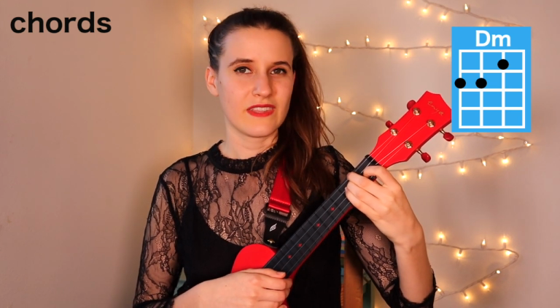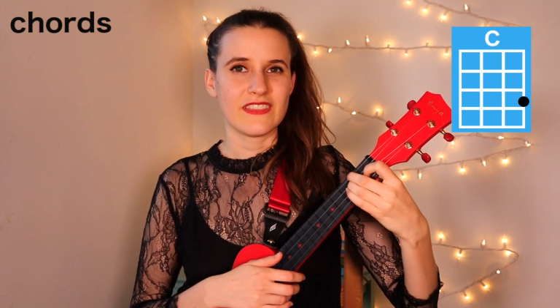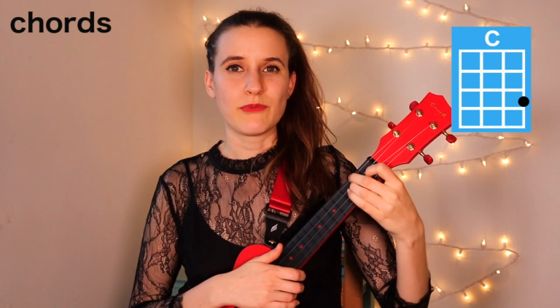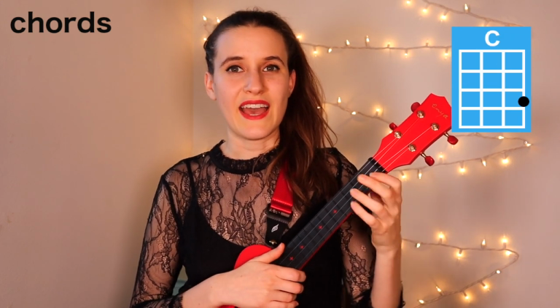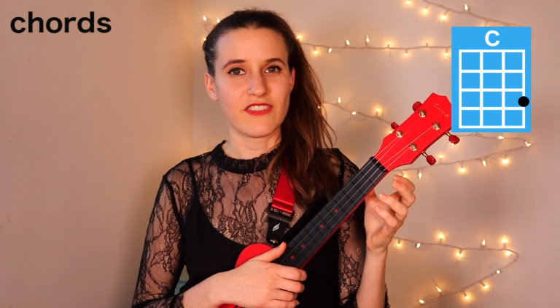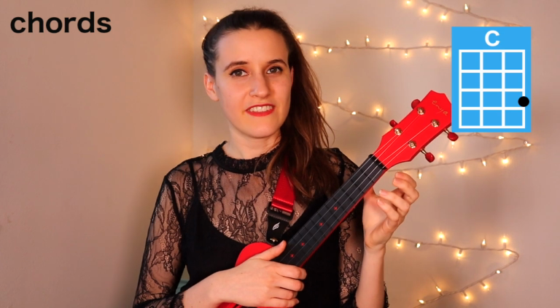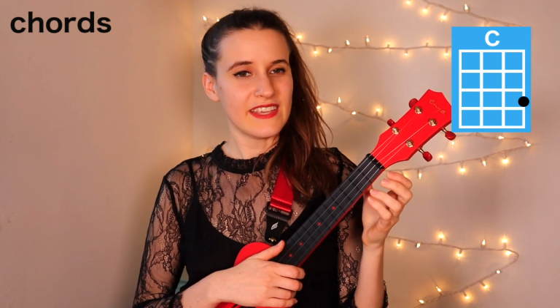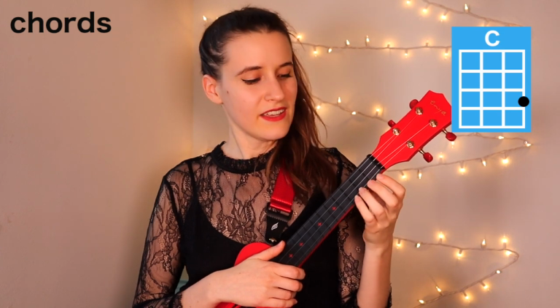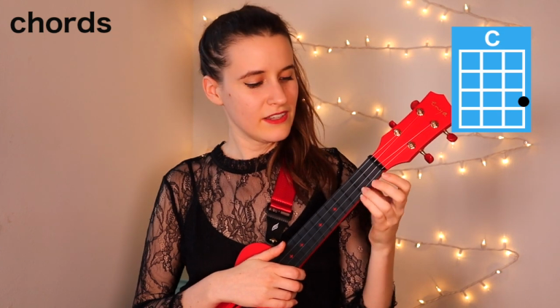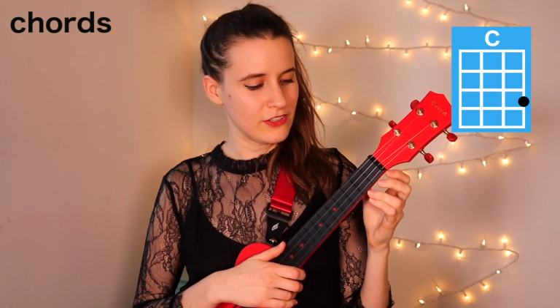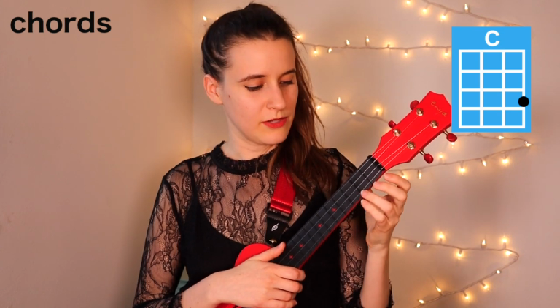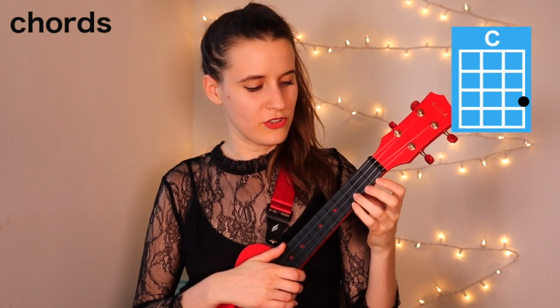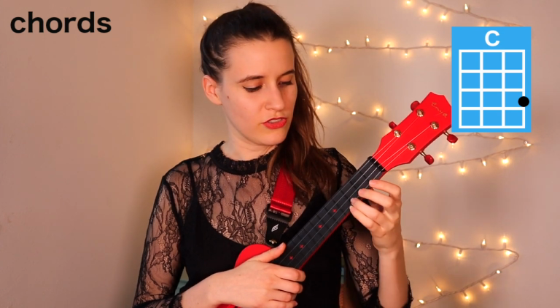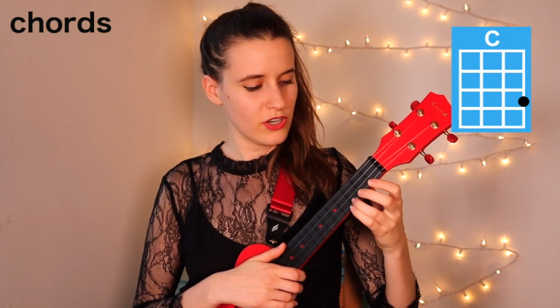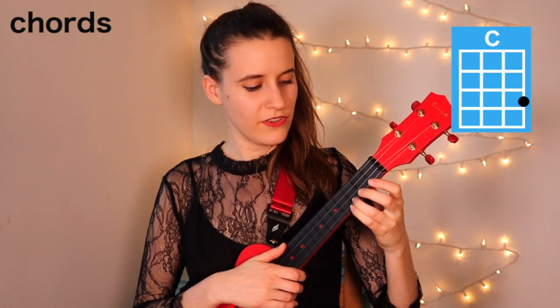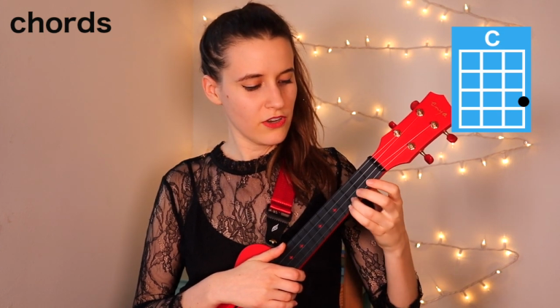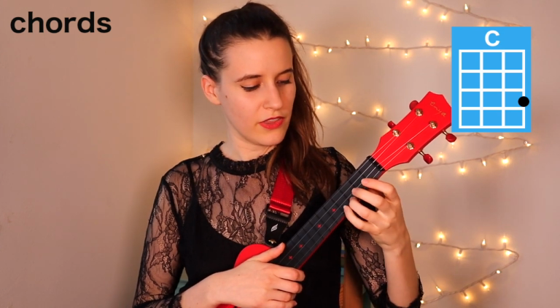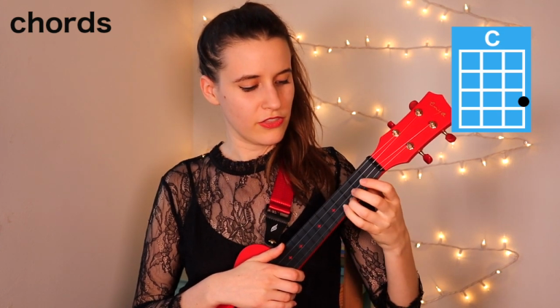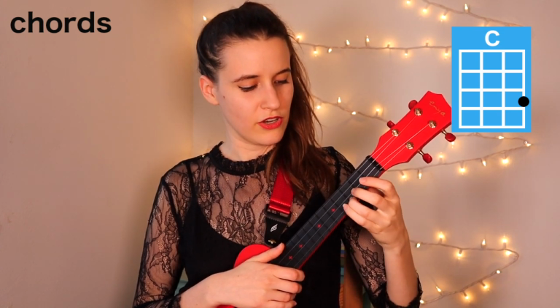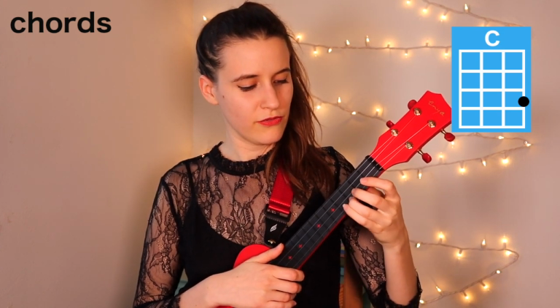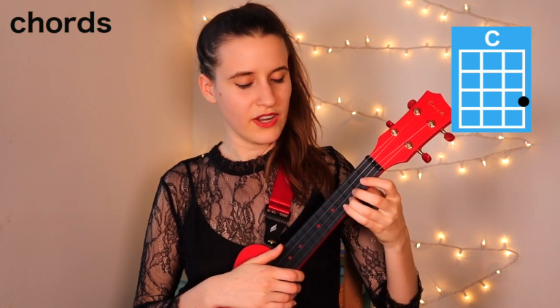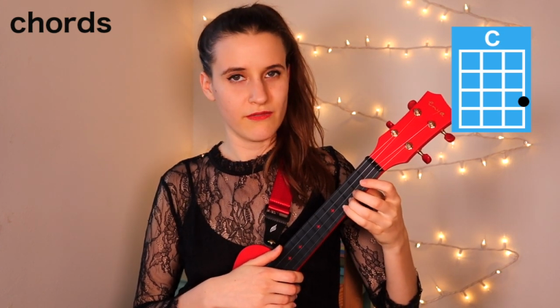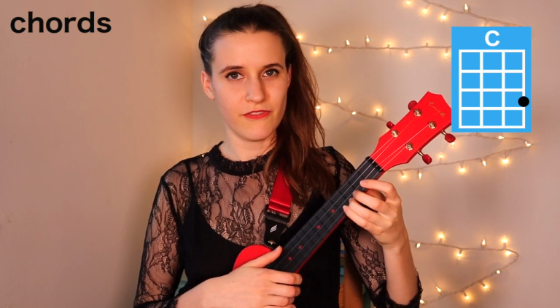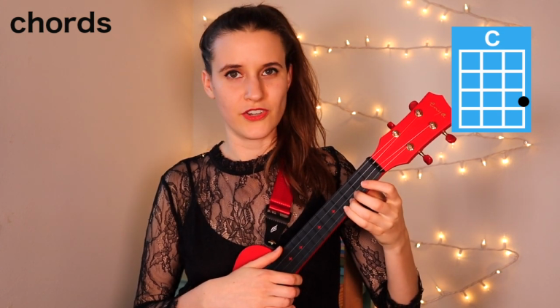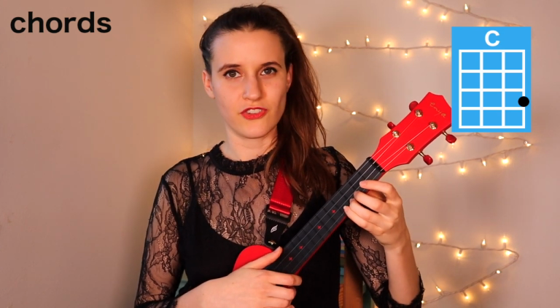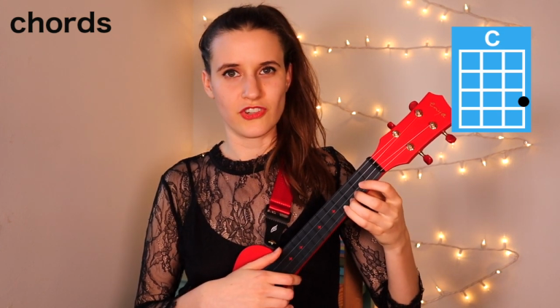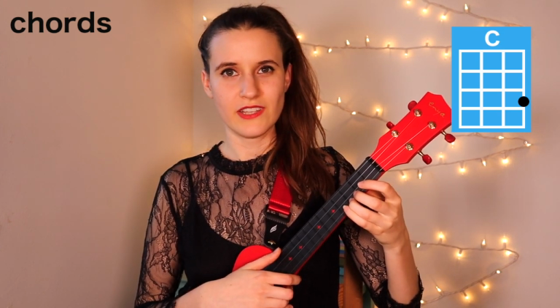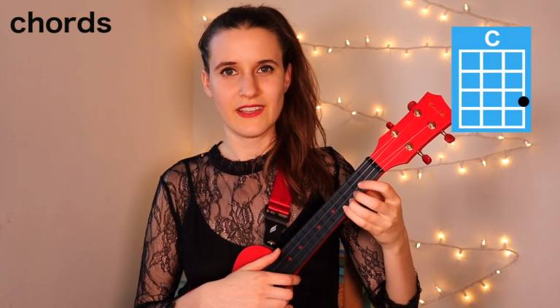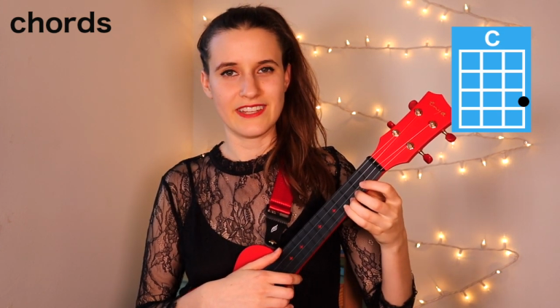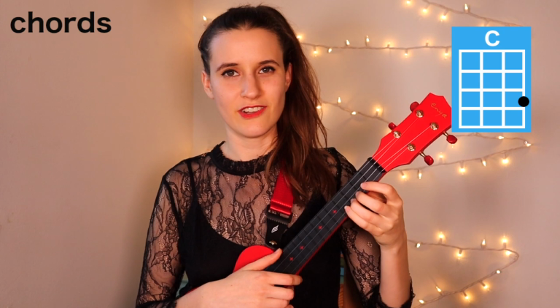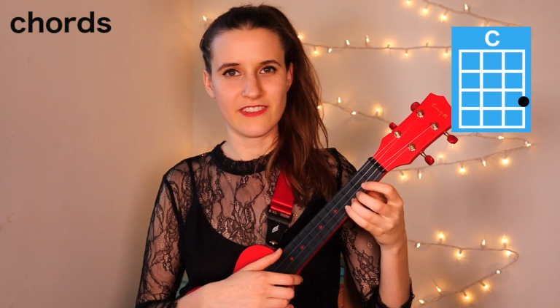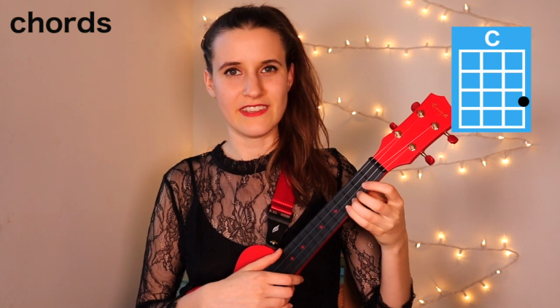Then we have C. You're going to put your third finger on the third fret of the first string. Here's C.